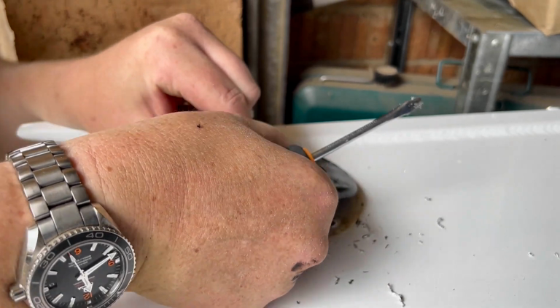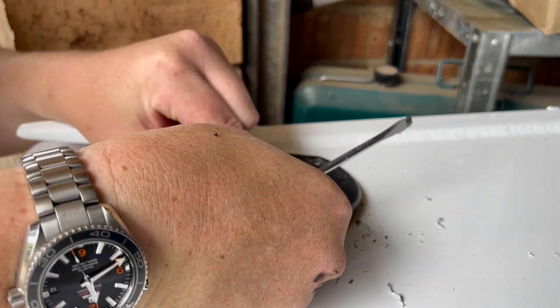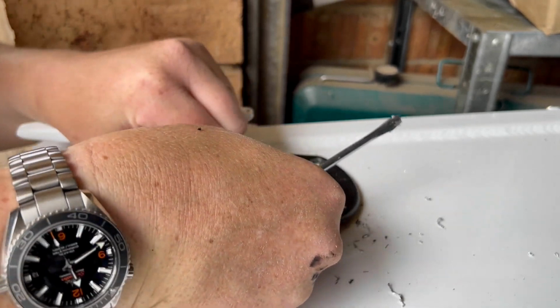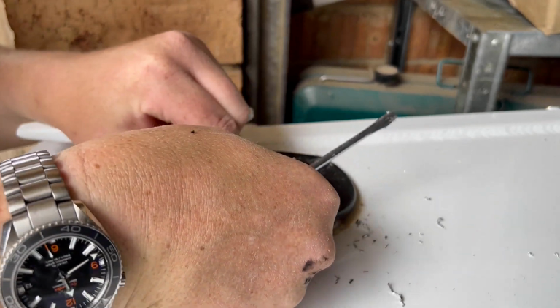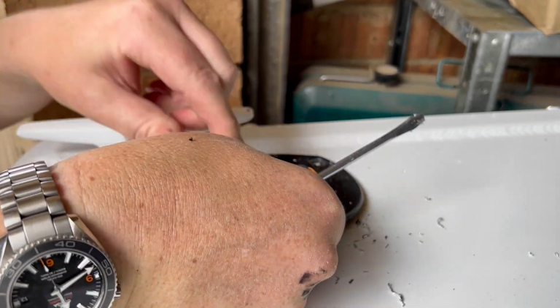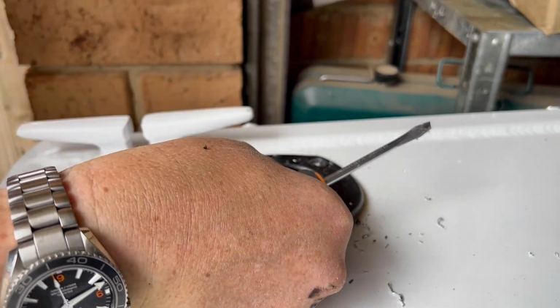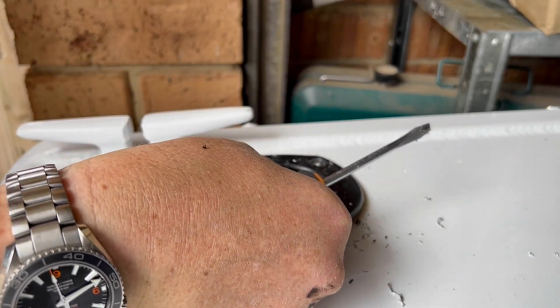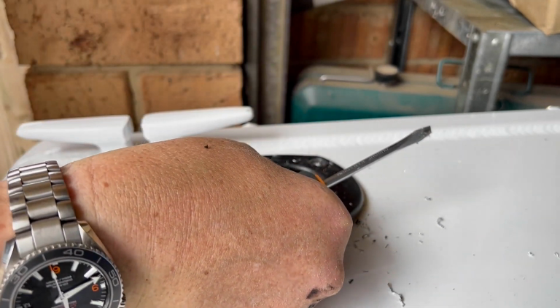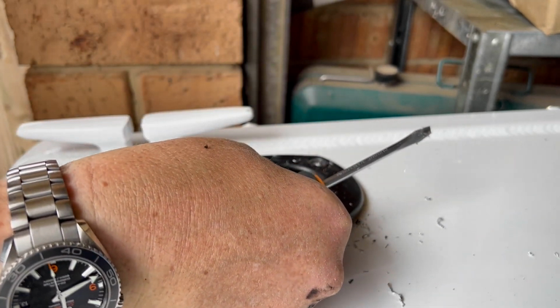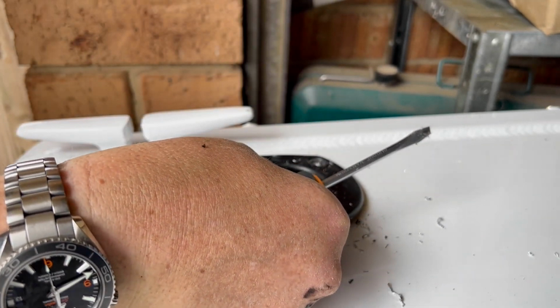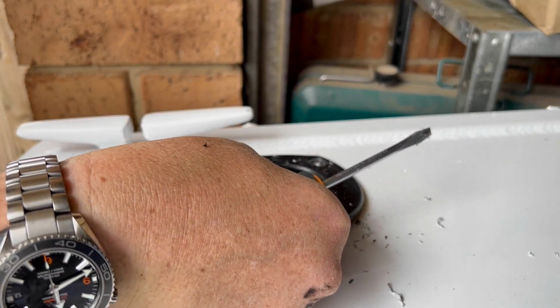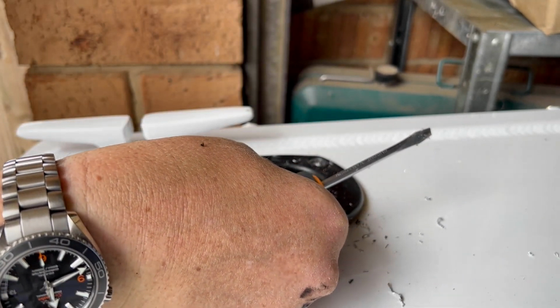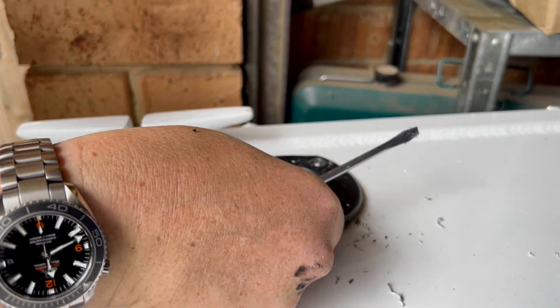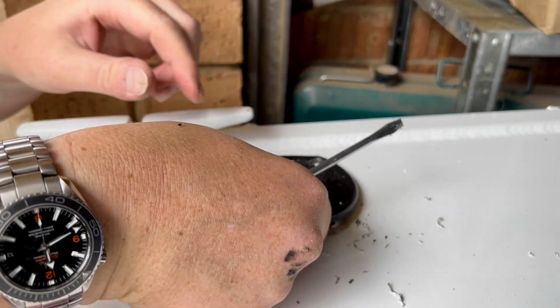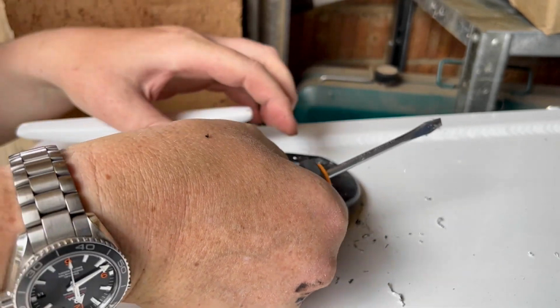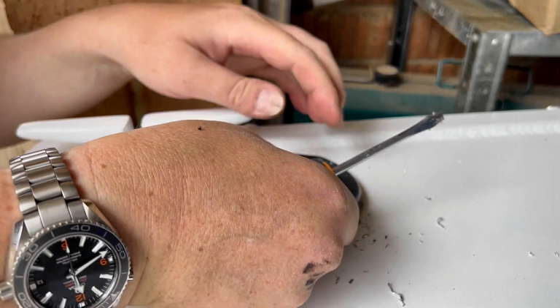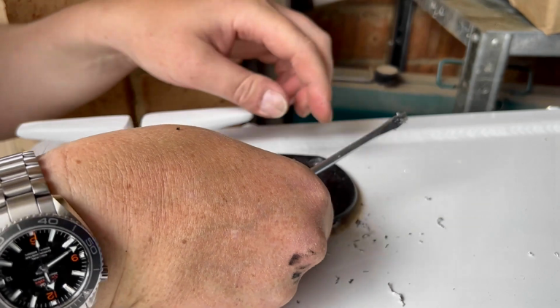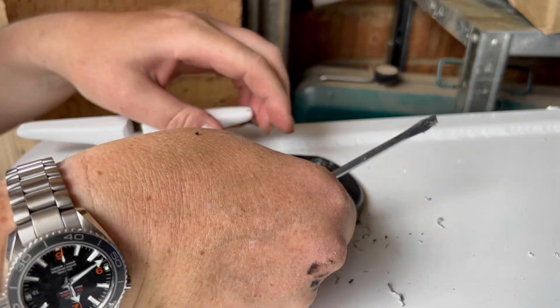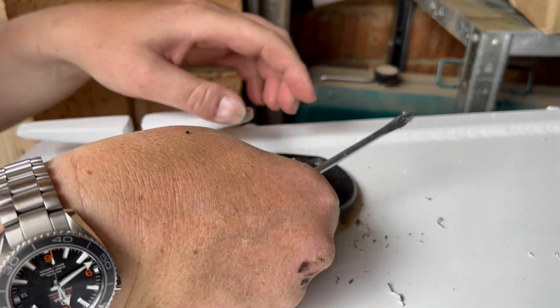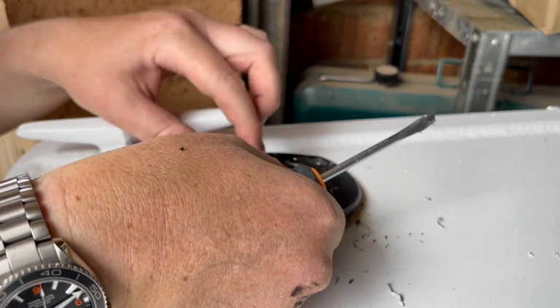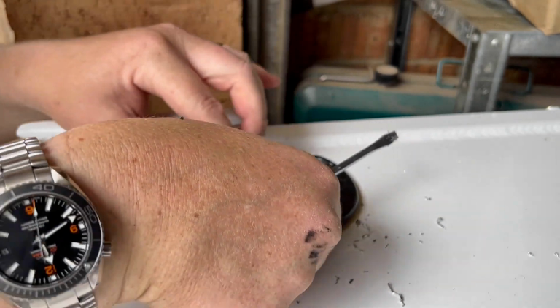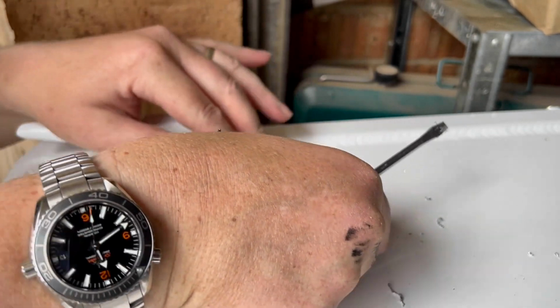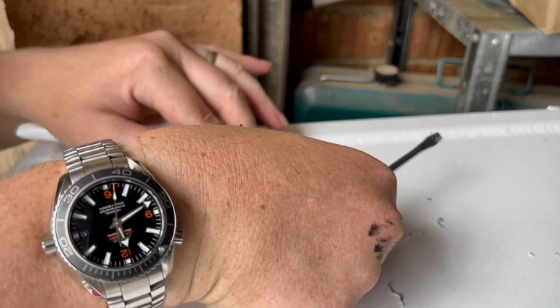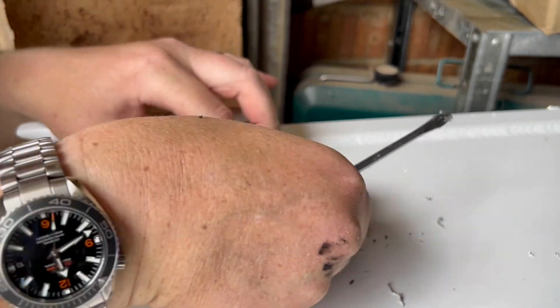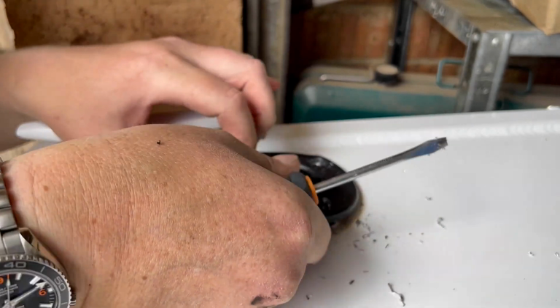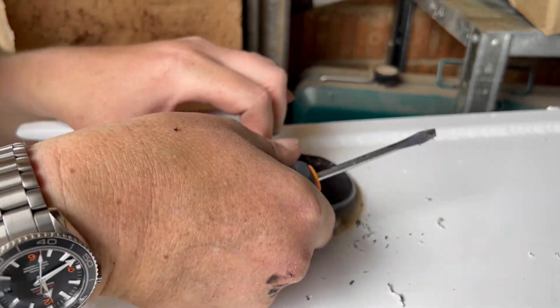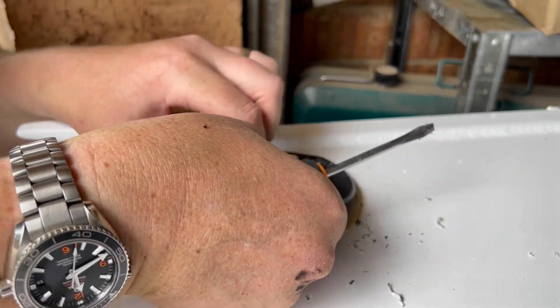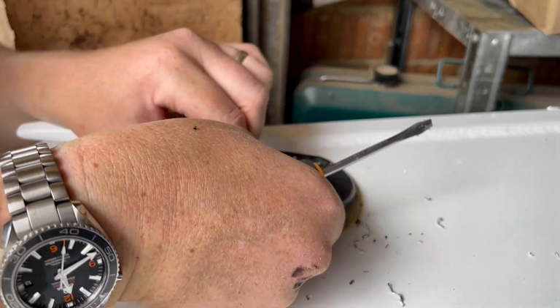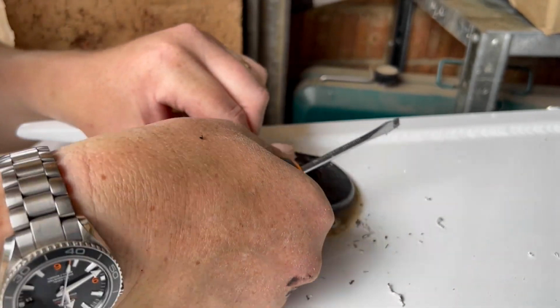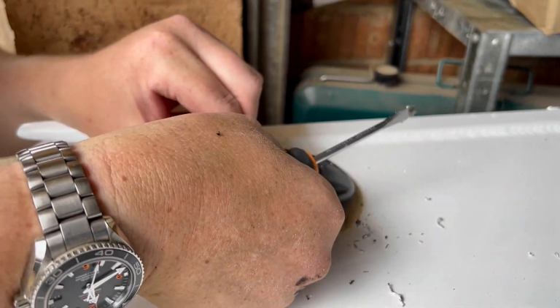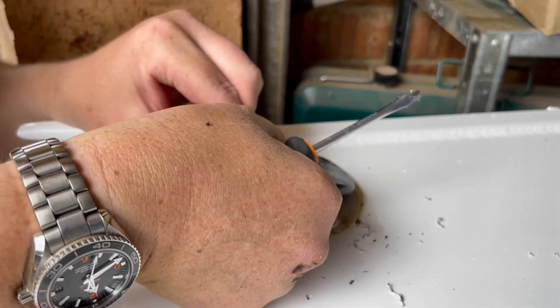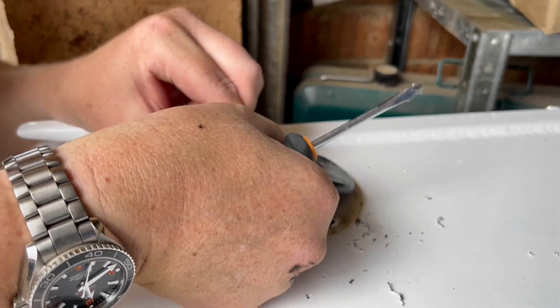It's over on the bench. Alright, you just need to get that last one out.